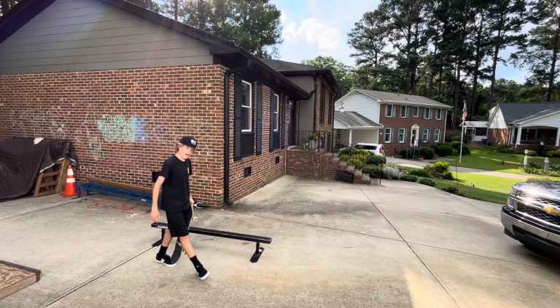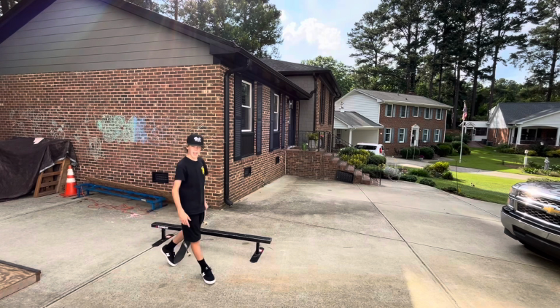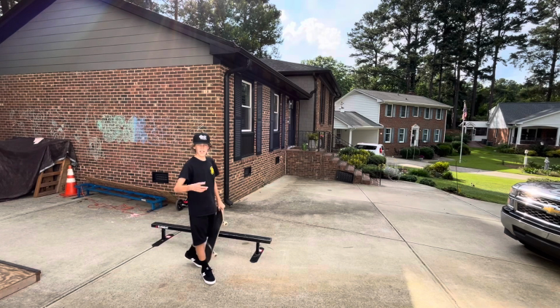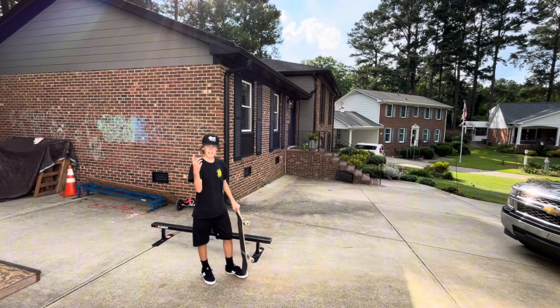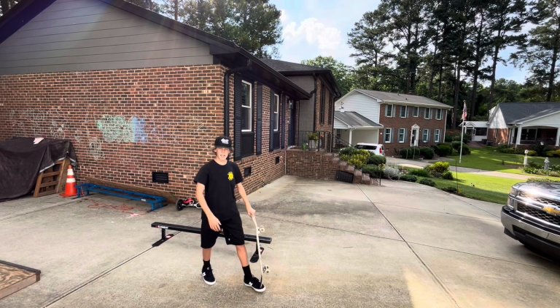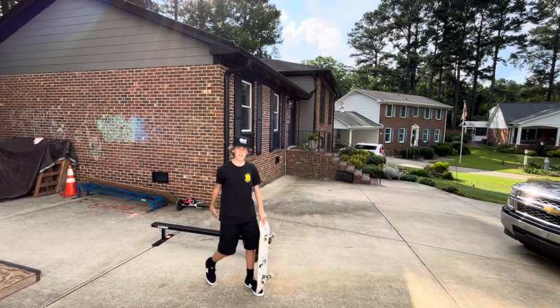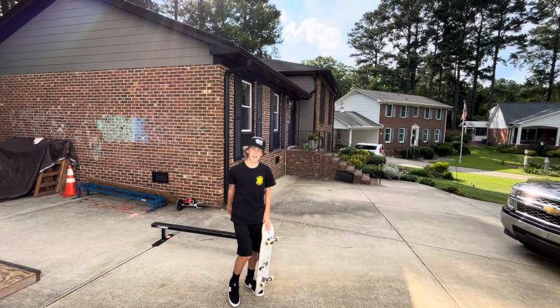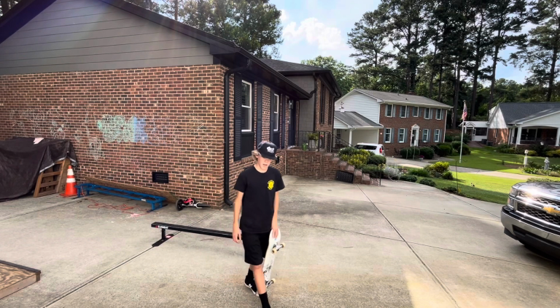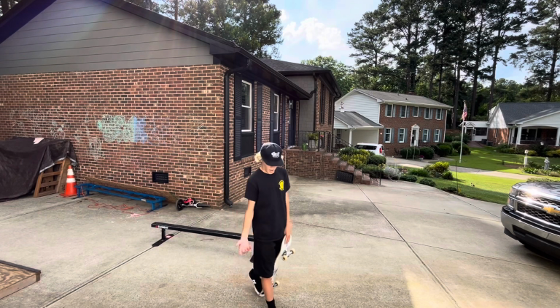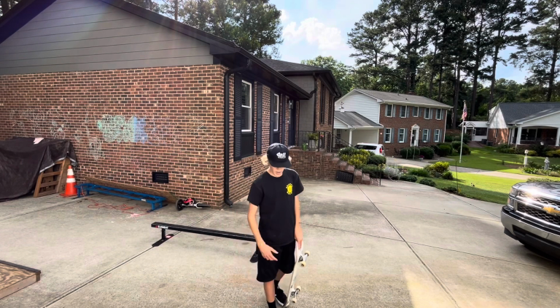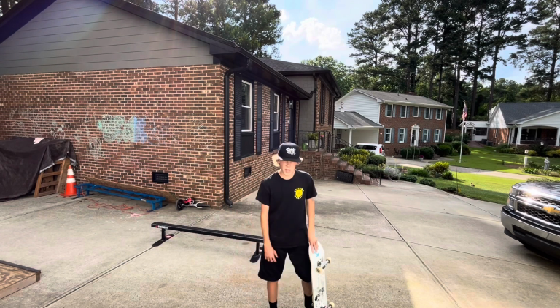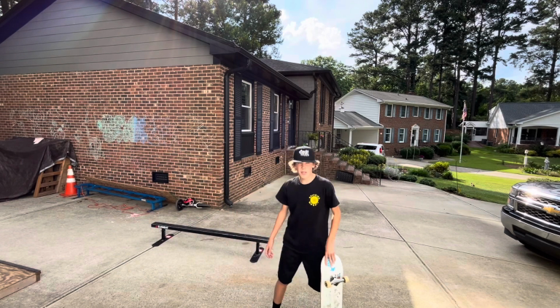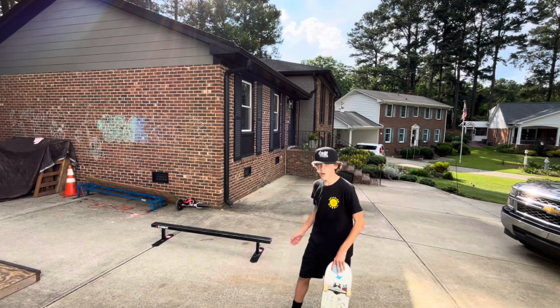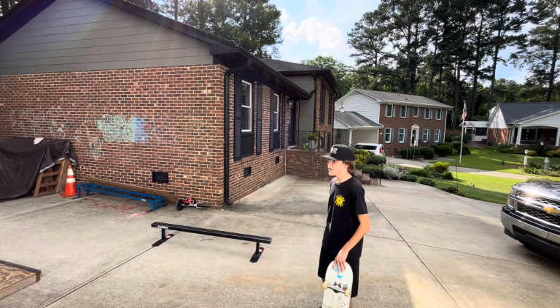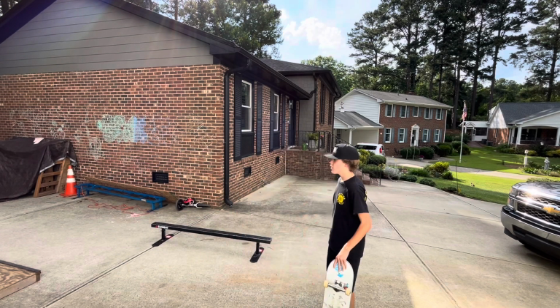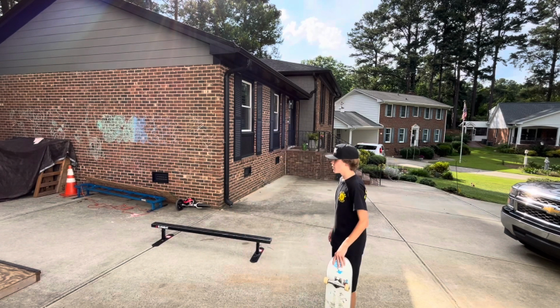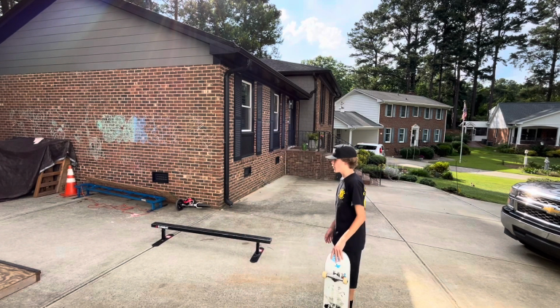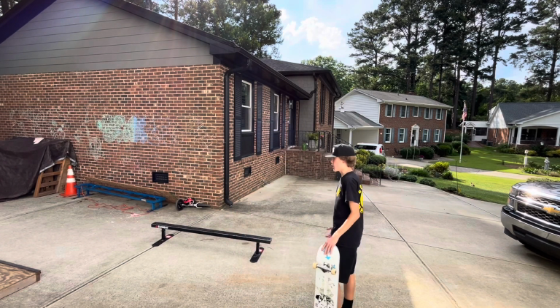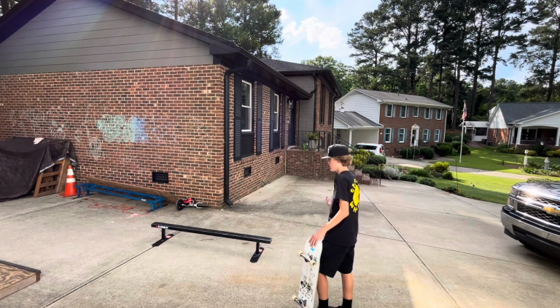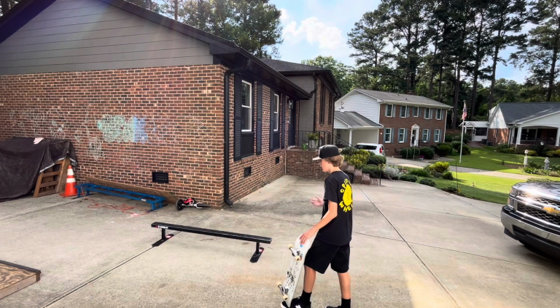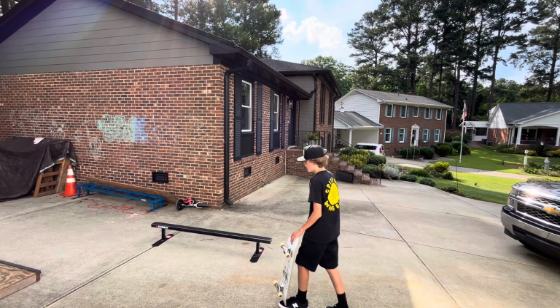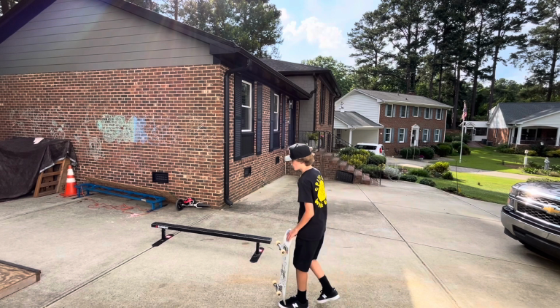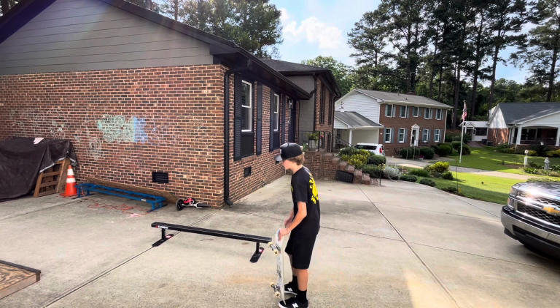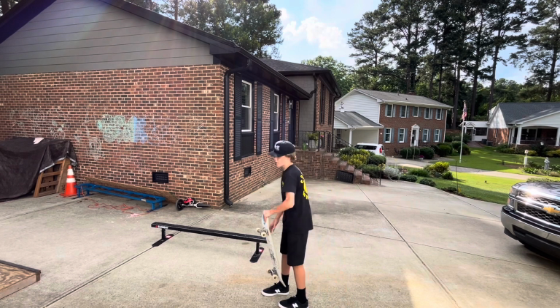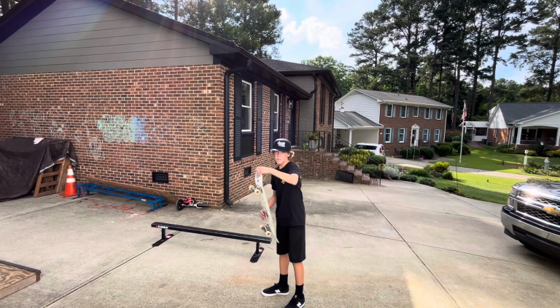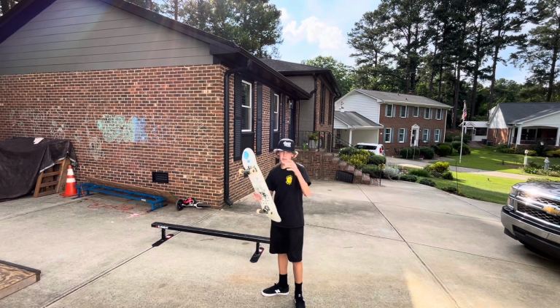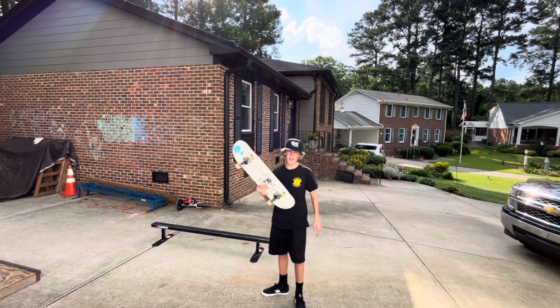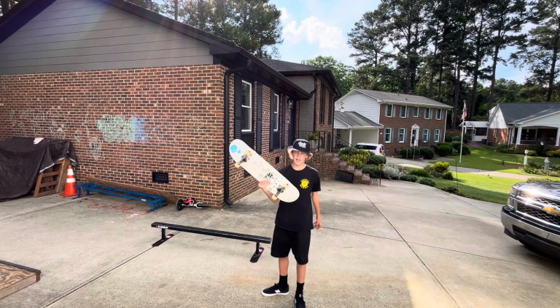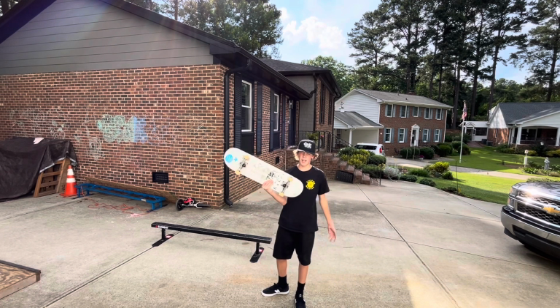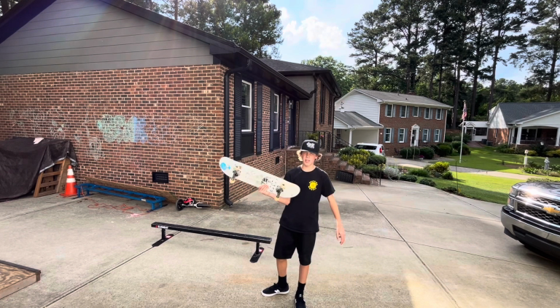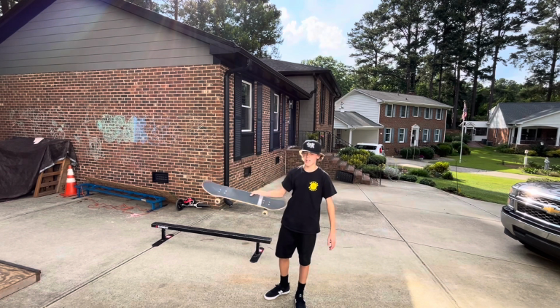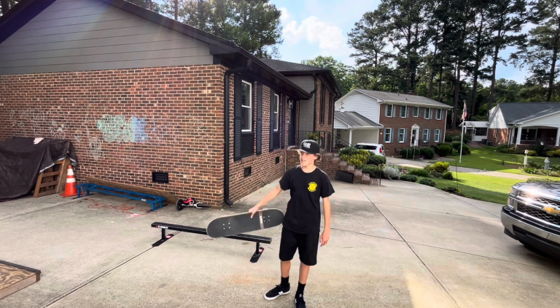That's going to be the end of the video. I know it's kind of a short video, but I just wanted to show you guys my new deck and hit a little skate sesh.